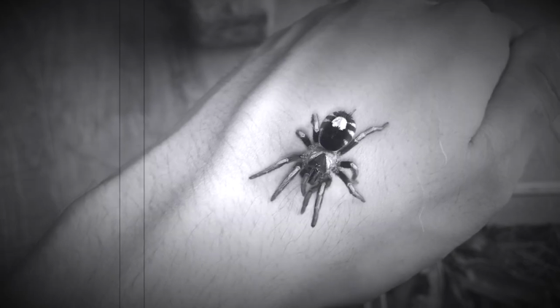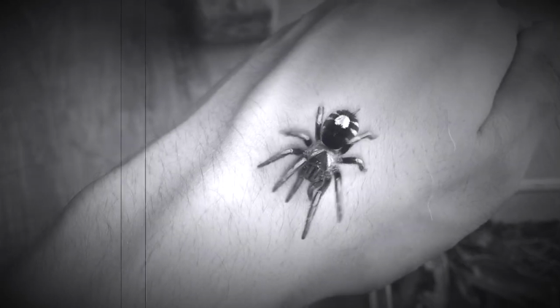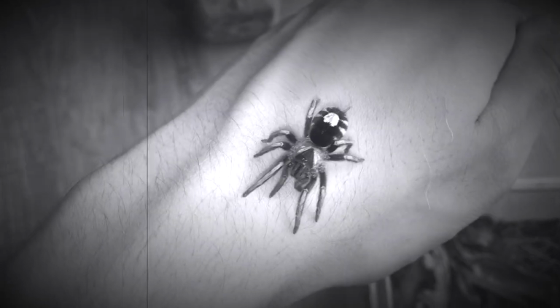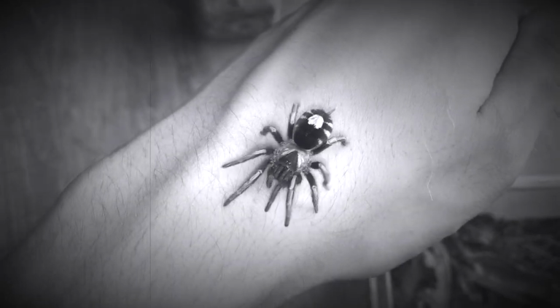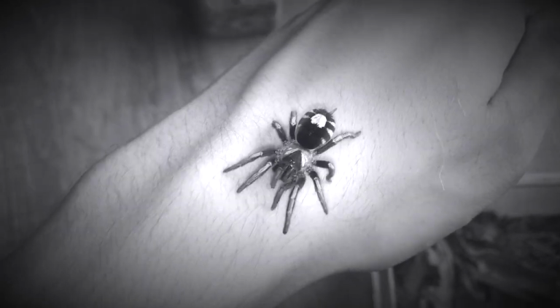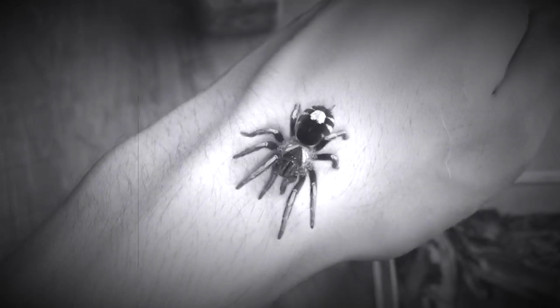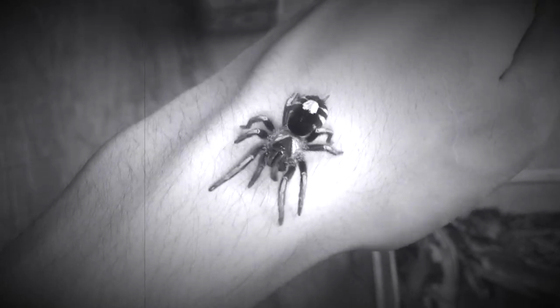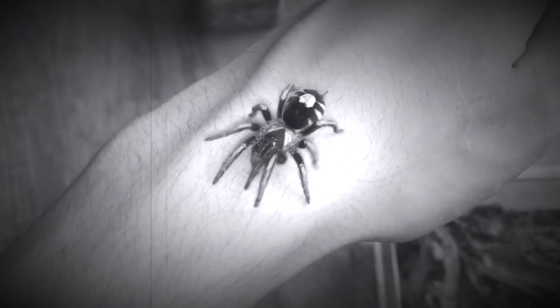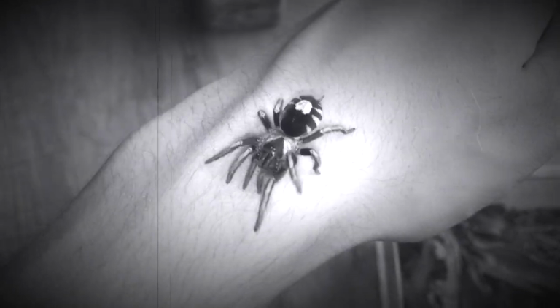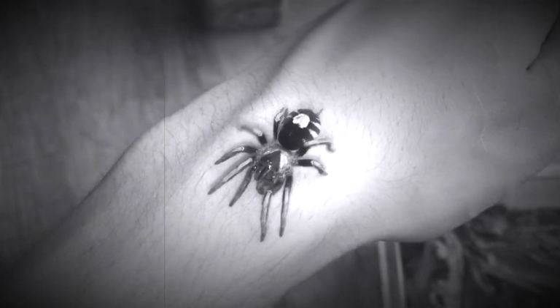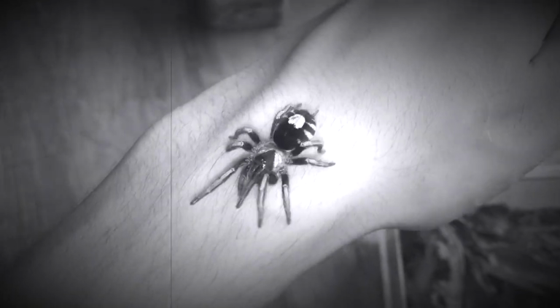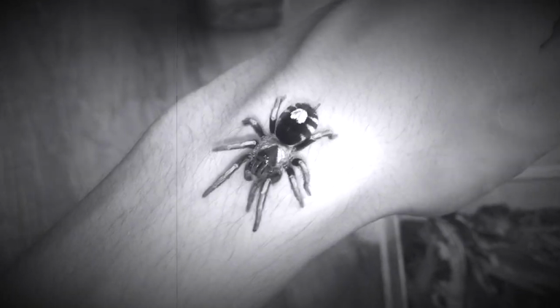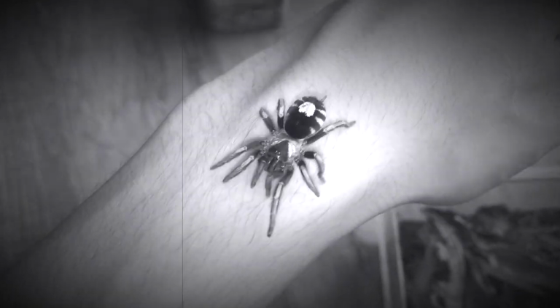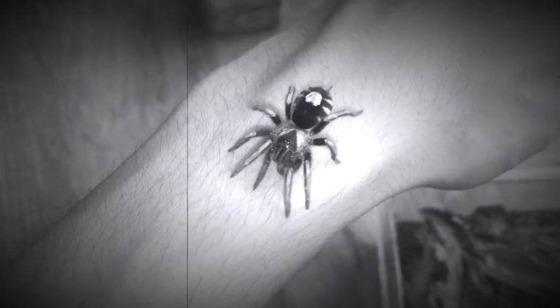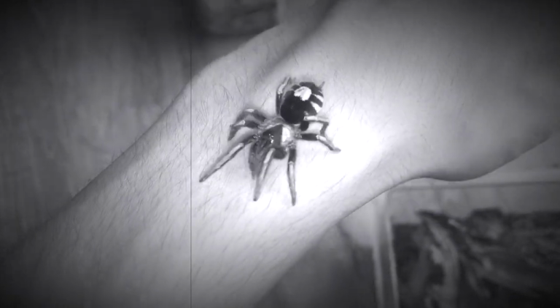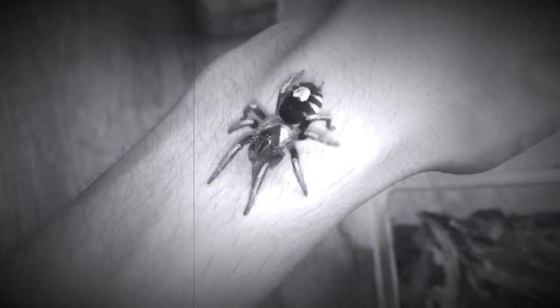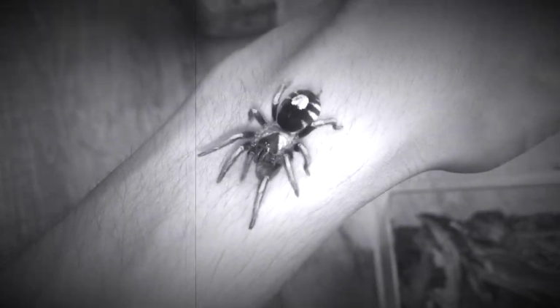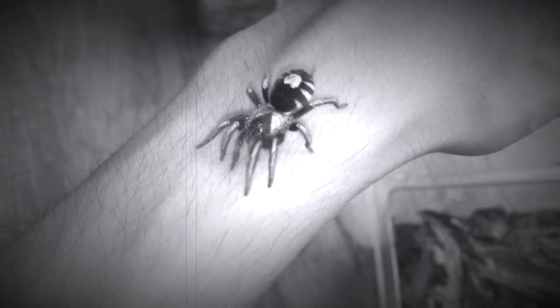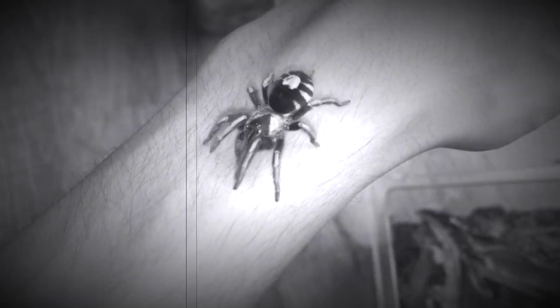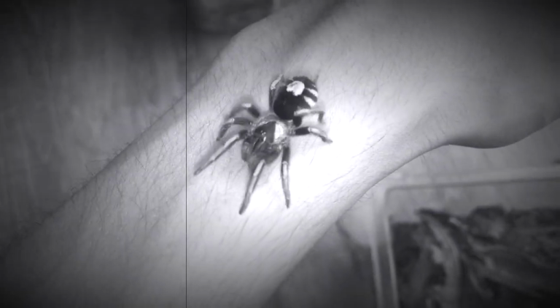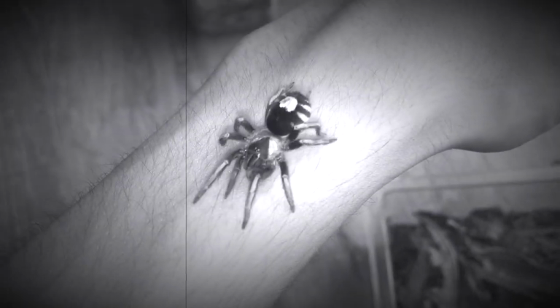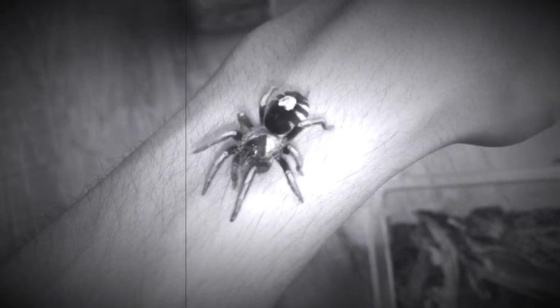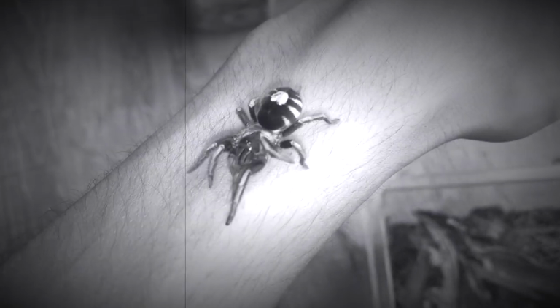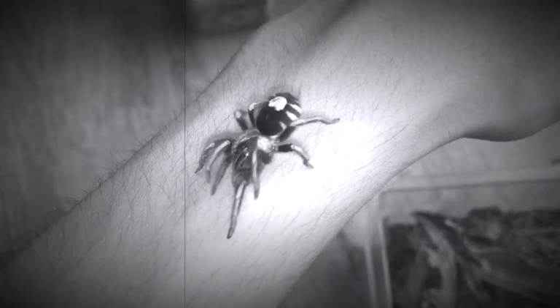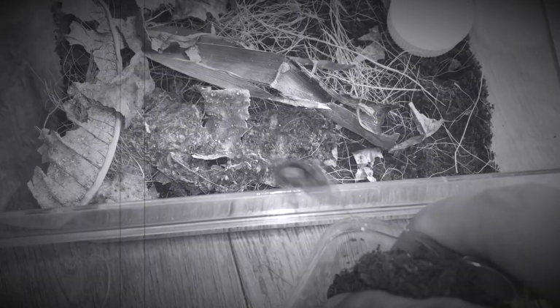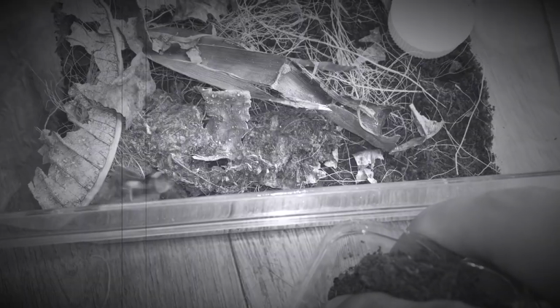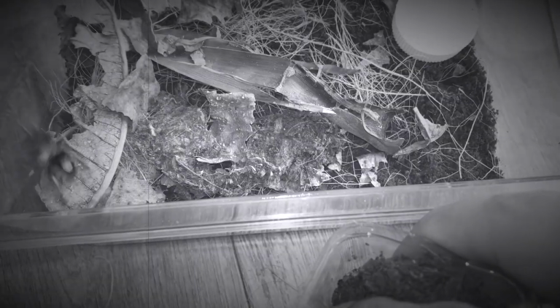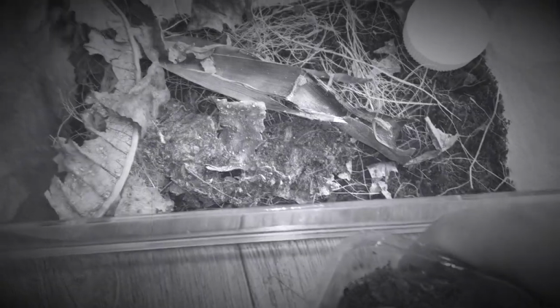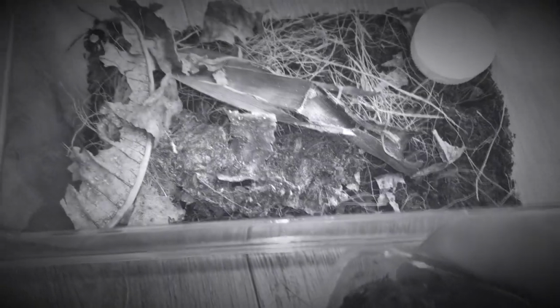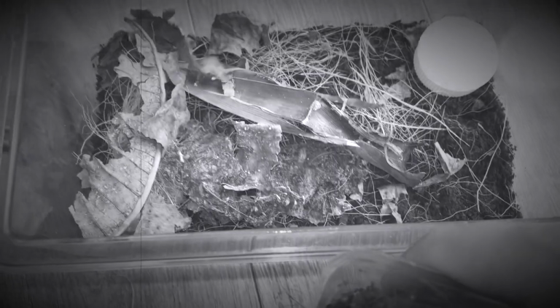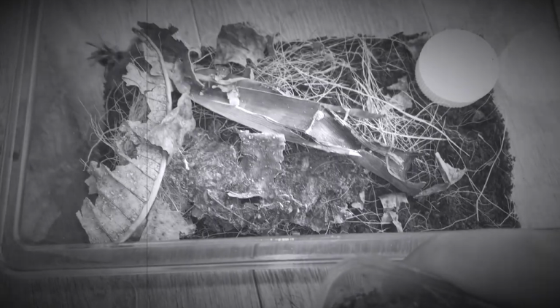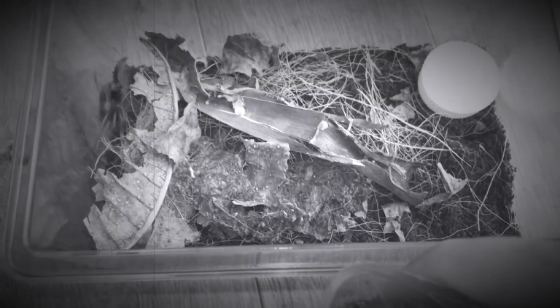Little tiny feet. So freaking adorable. Look at this, you guys. Oh my goodness.